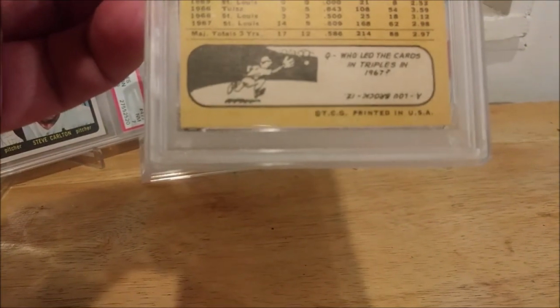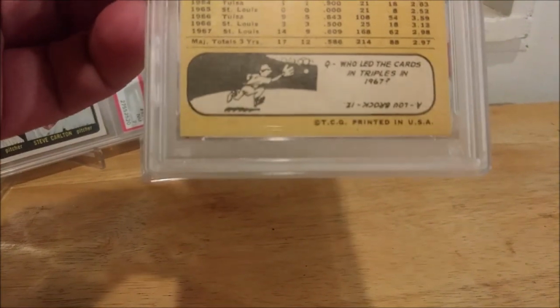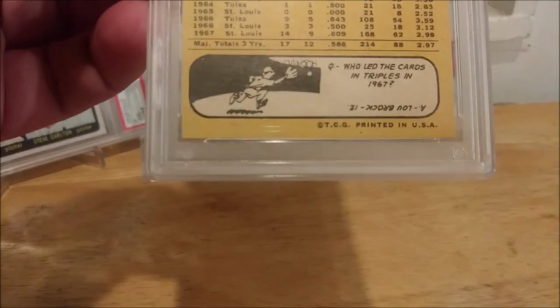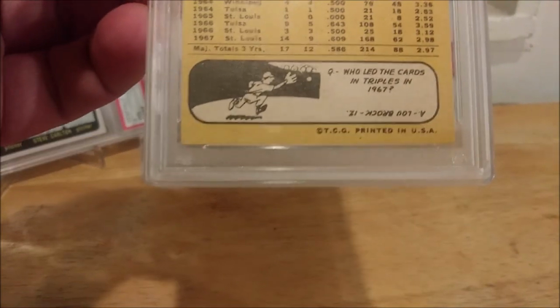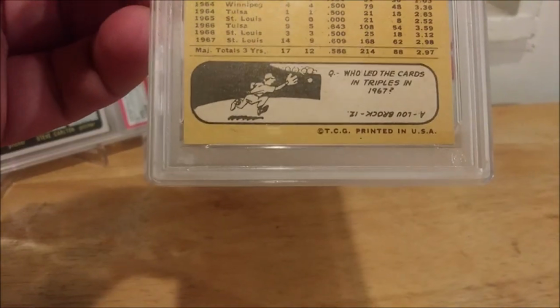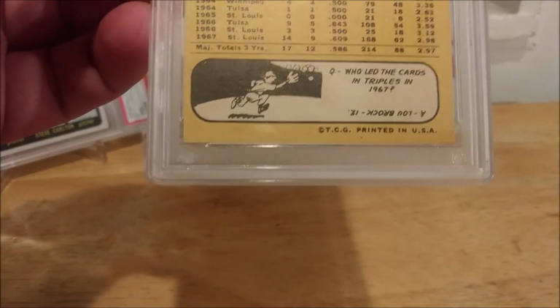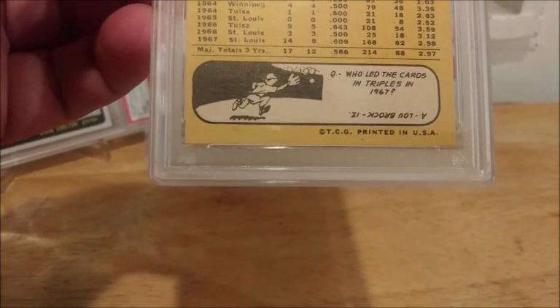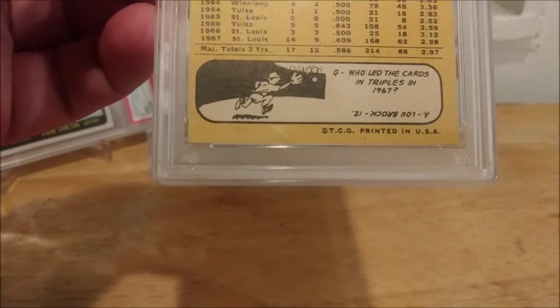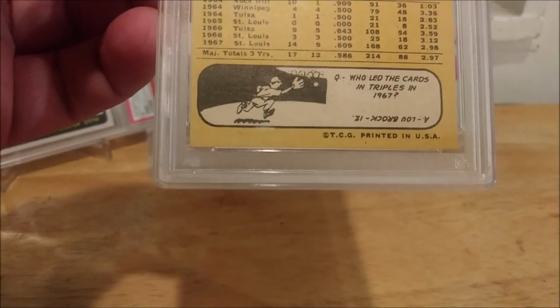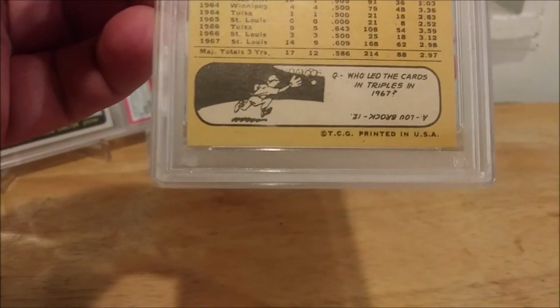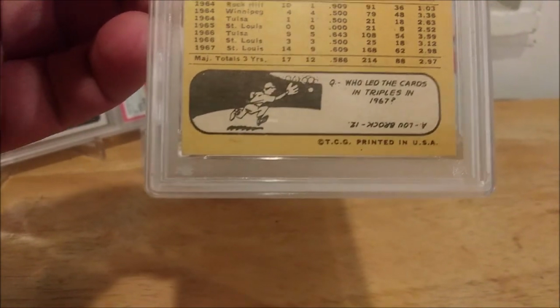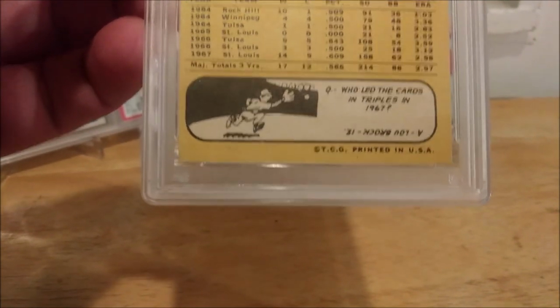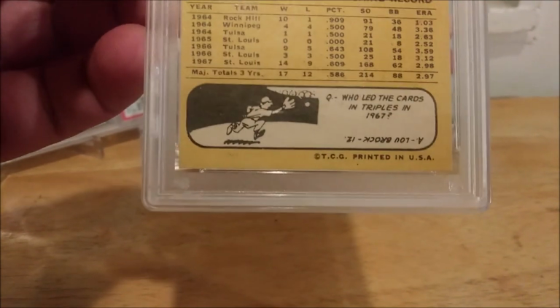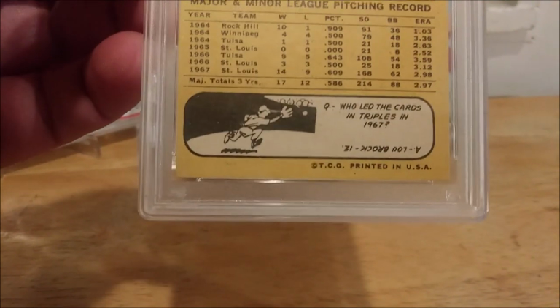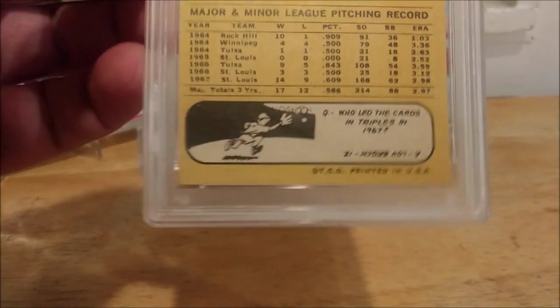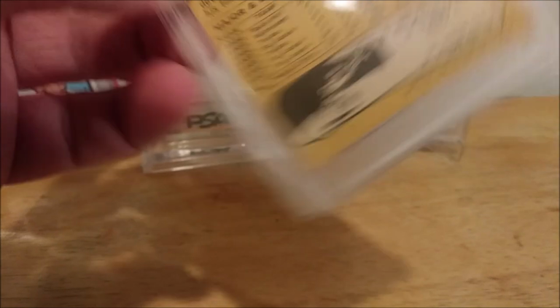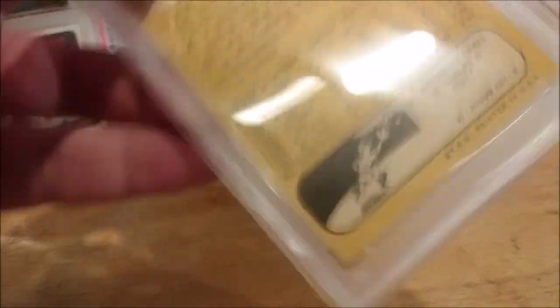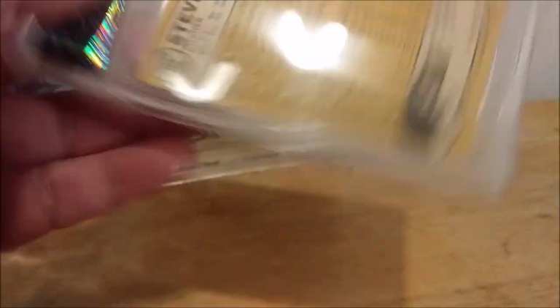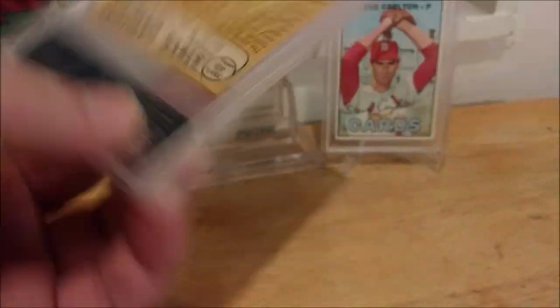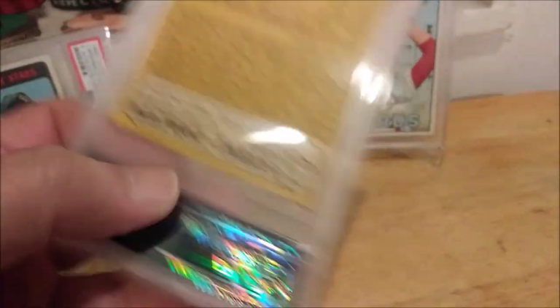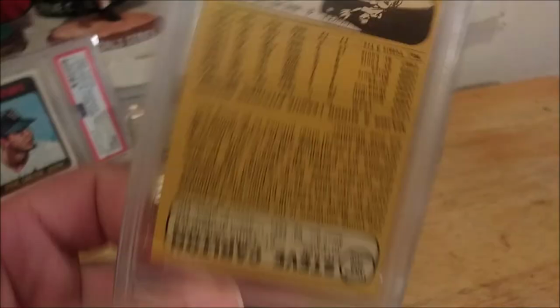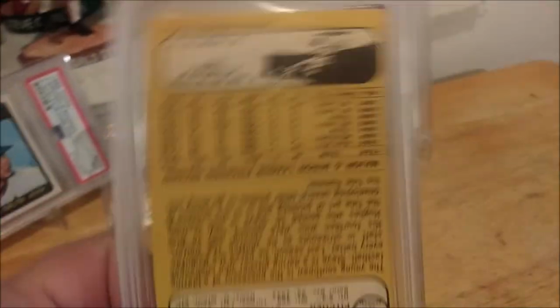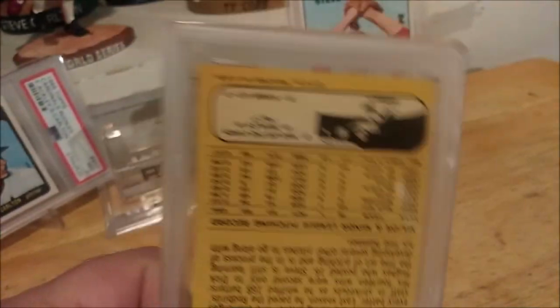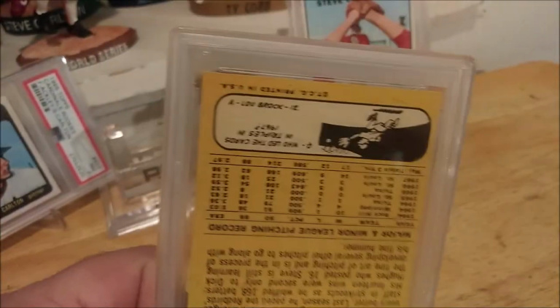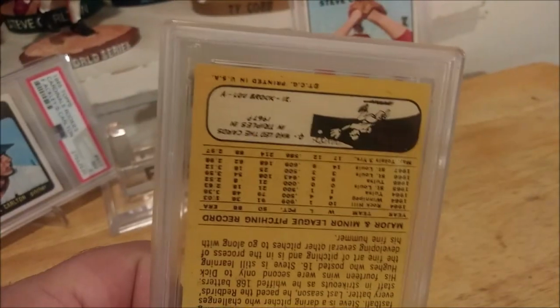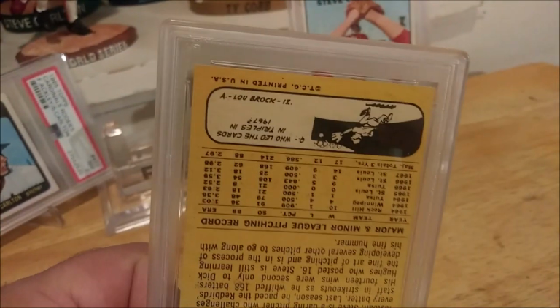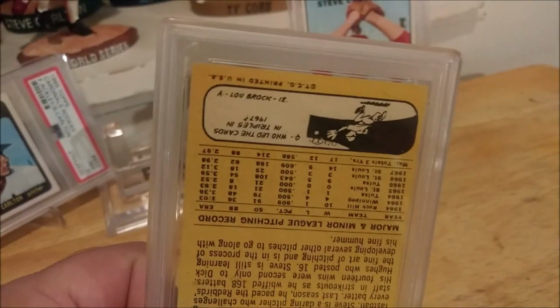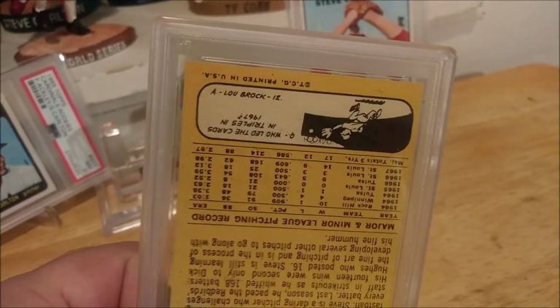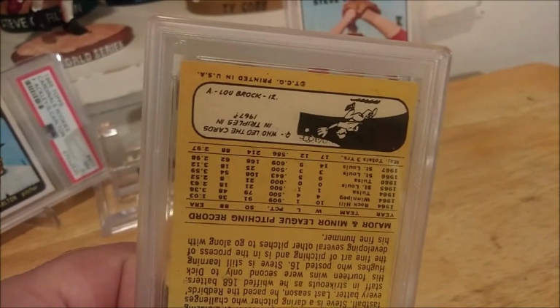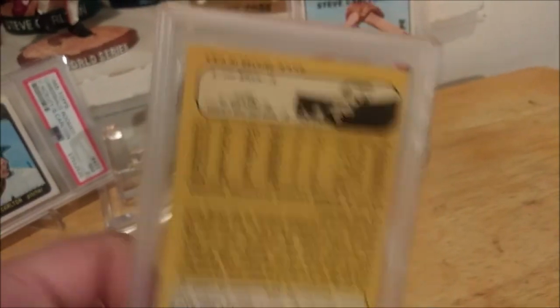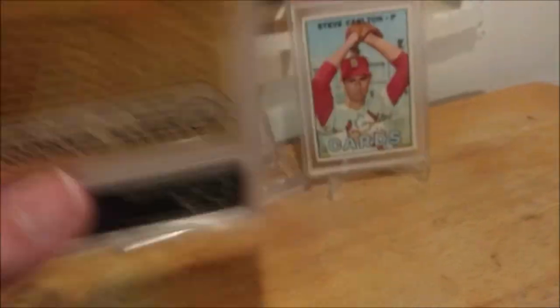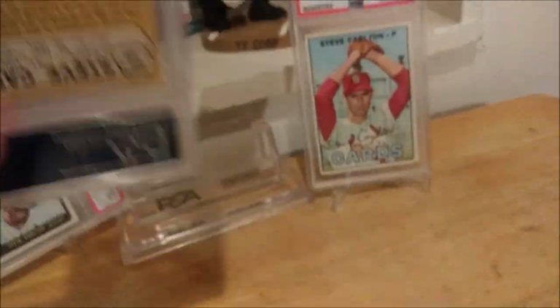Who led the Cards in triples in 1967? I'm going to say Lou Brock.